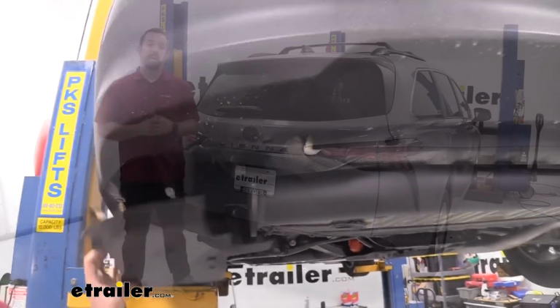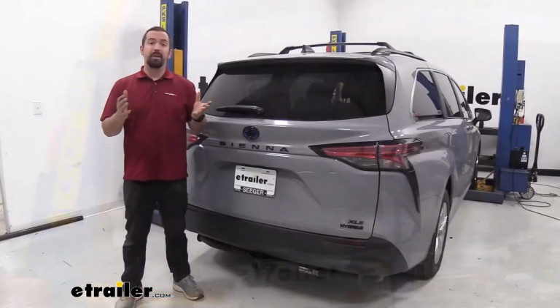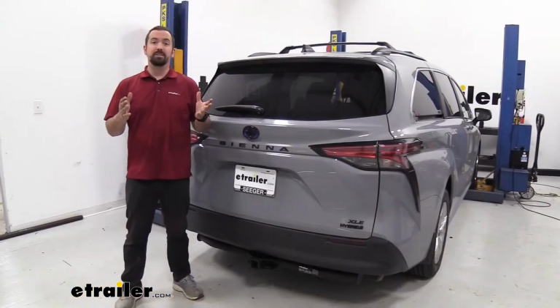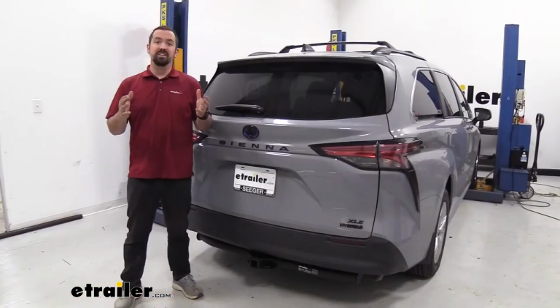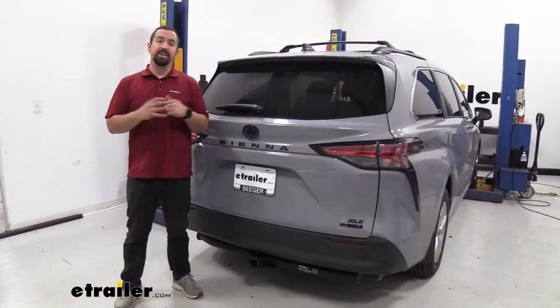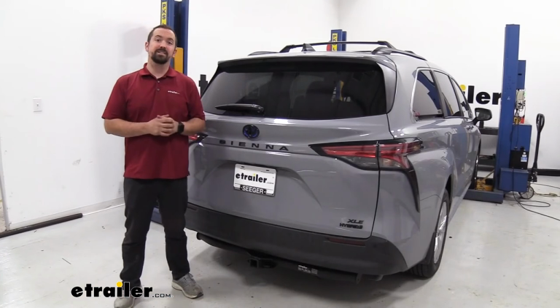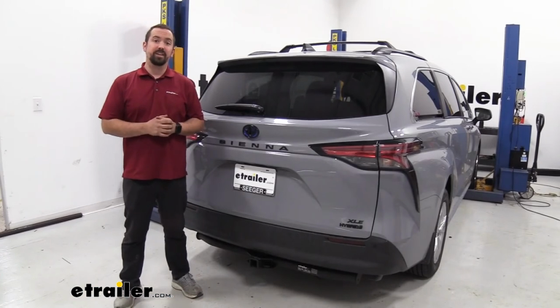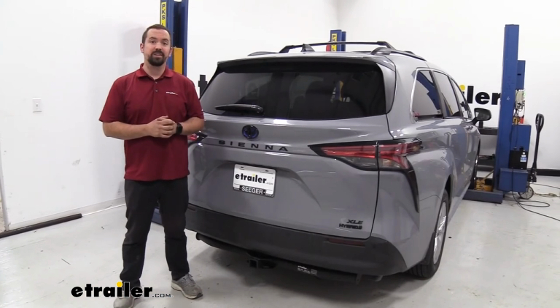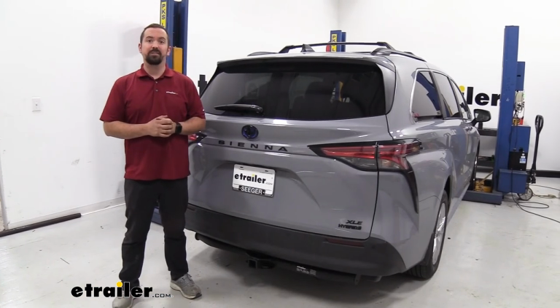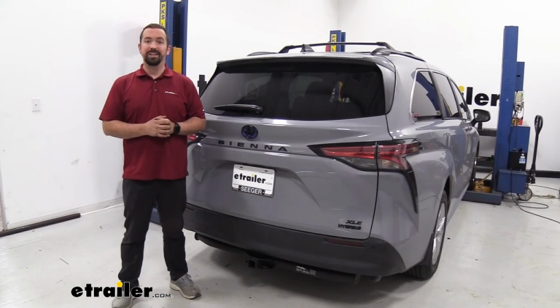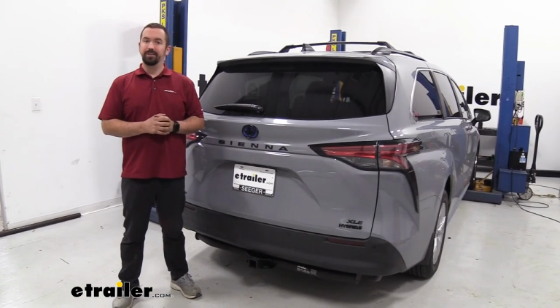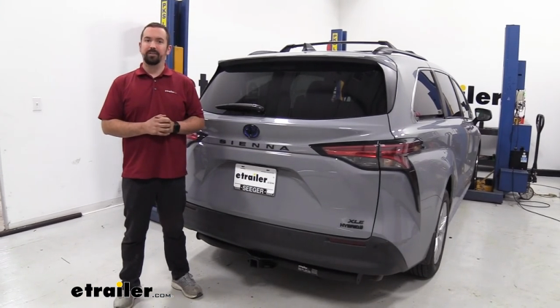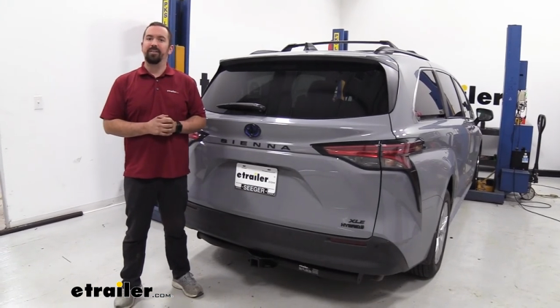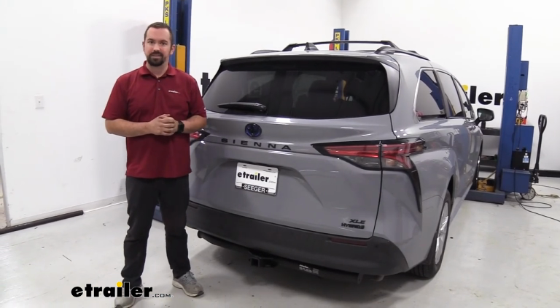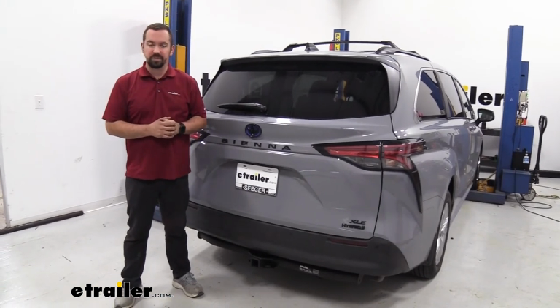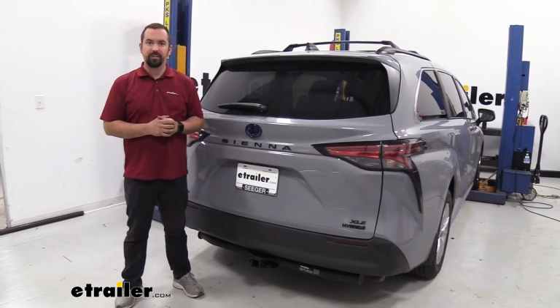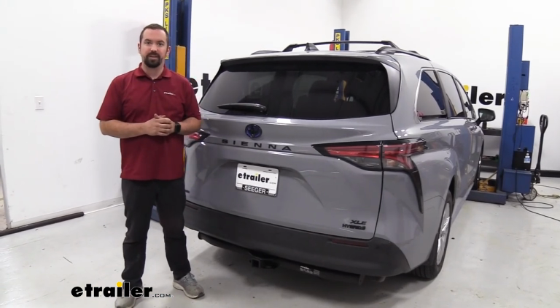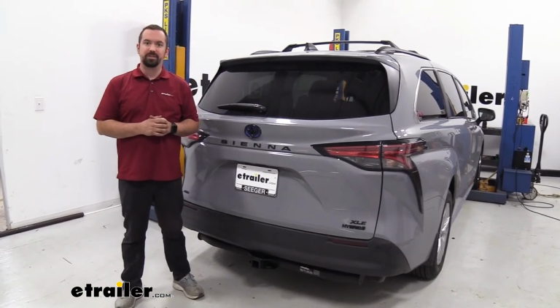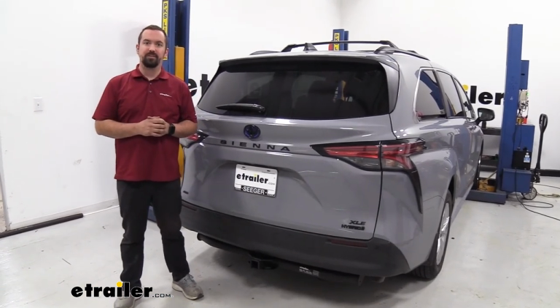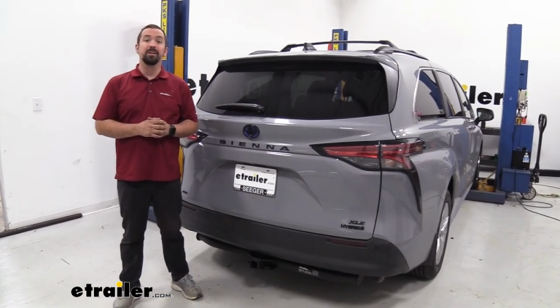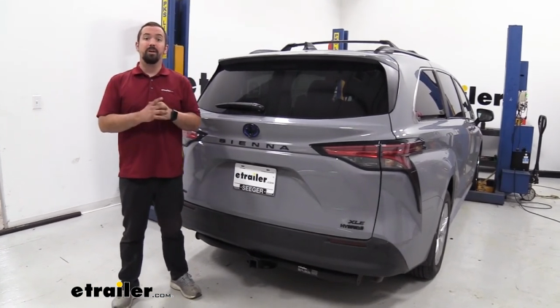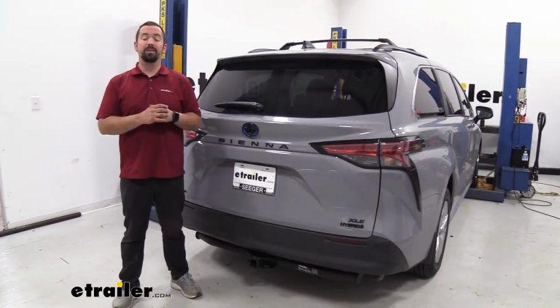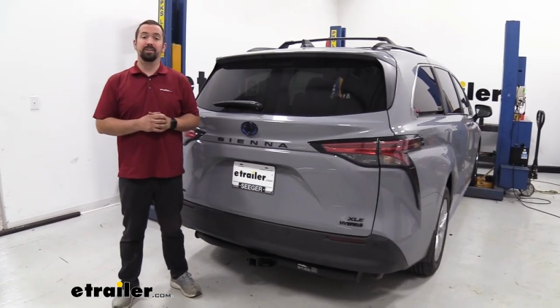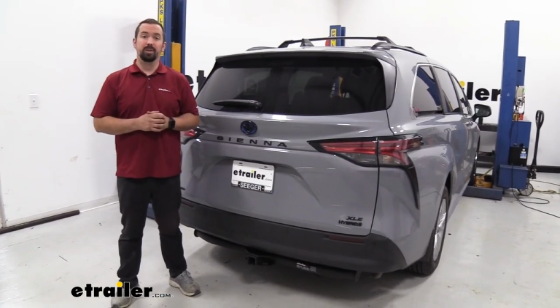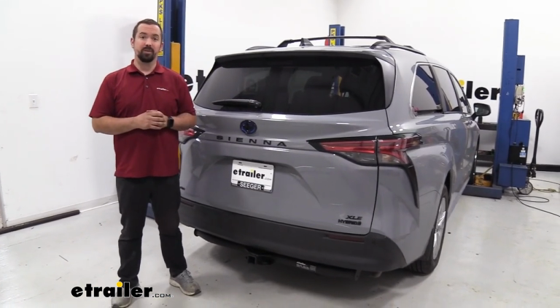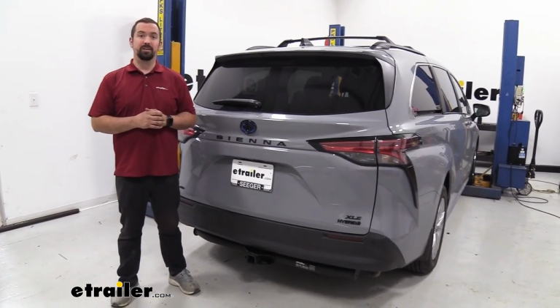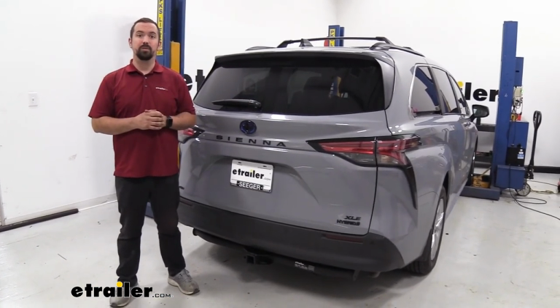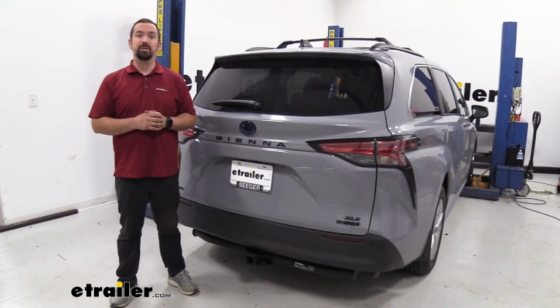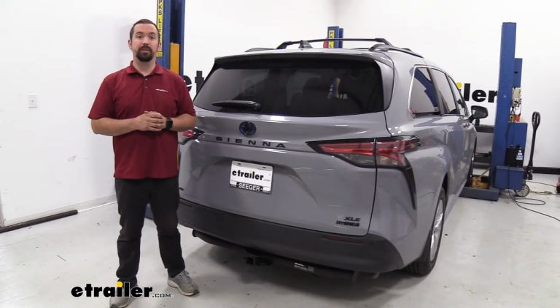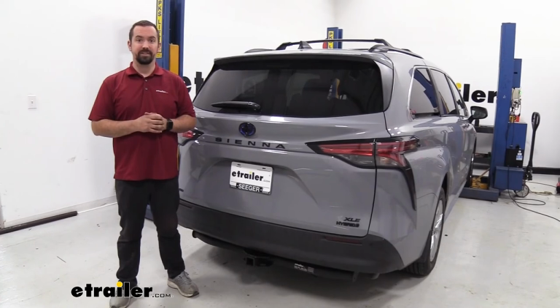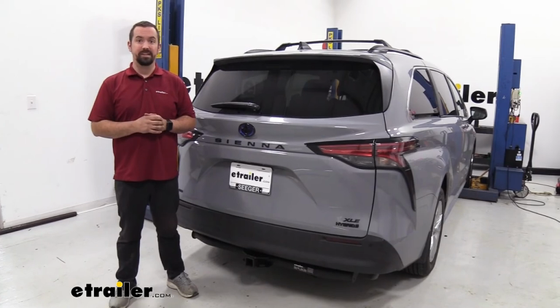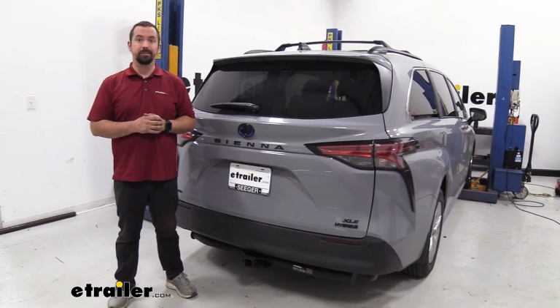And that was a look and installation of the eTrailer Class 3 trailer hitch receiver on a 2022 Toyota Sienna.